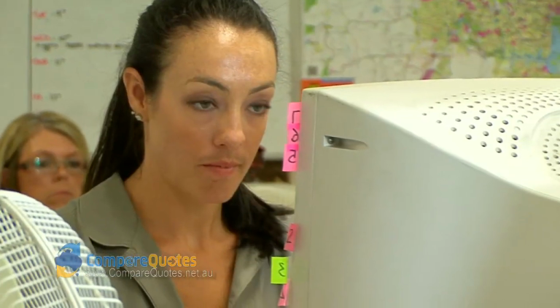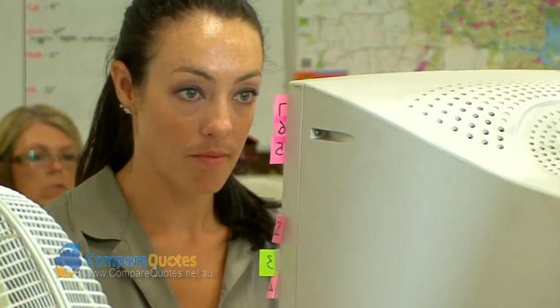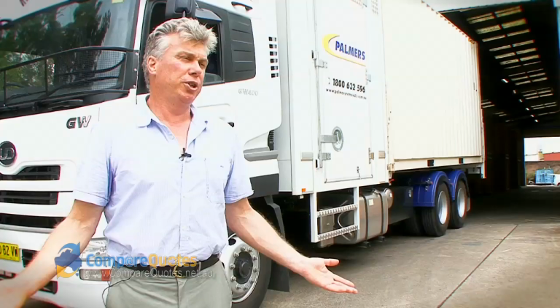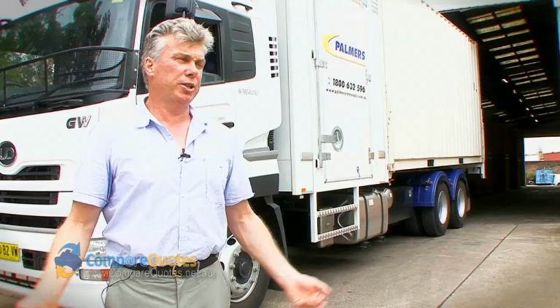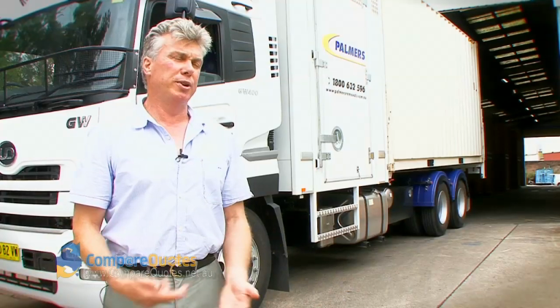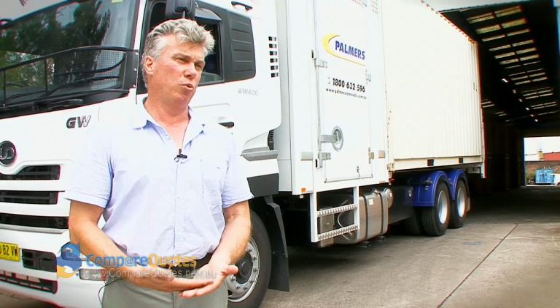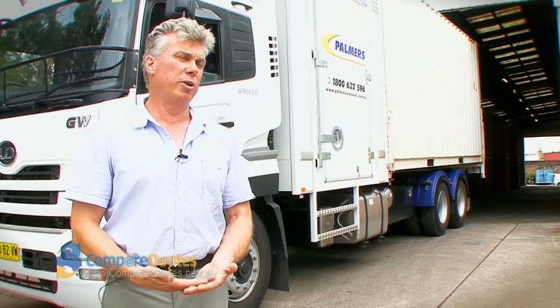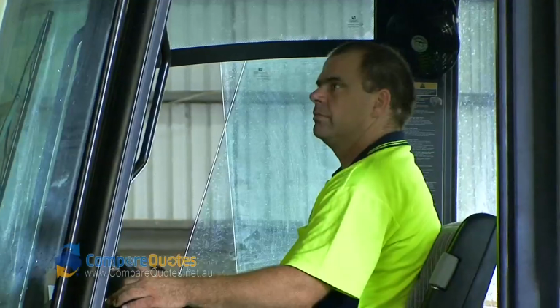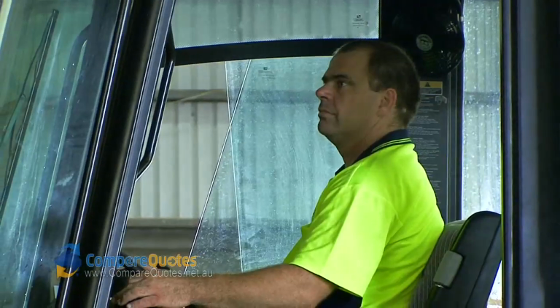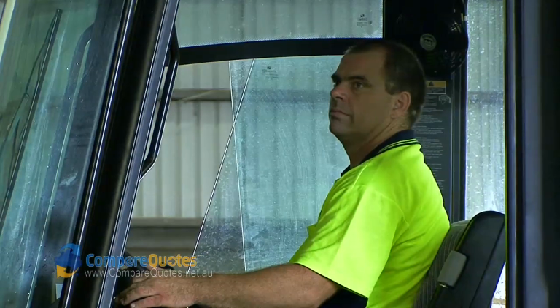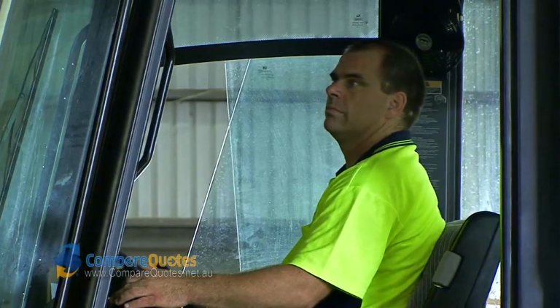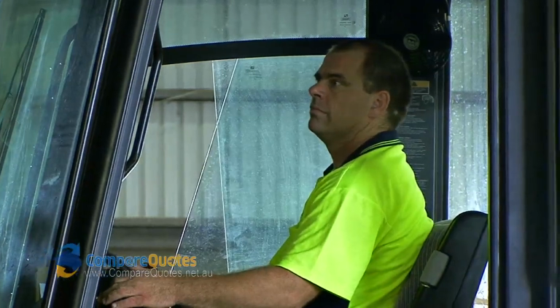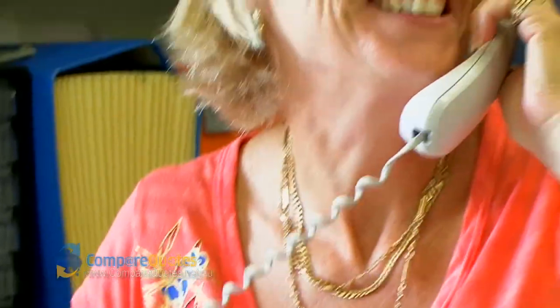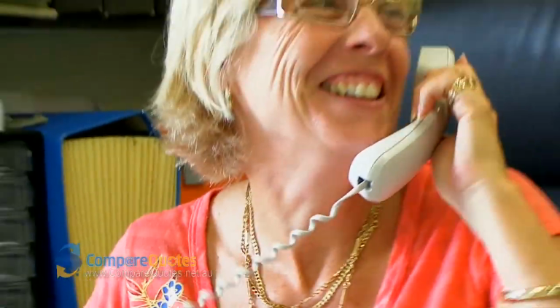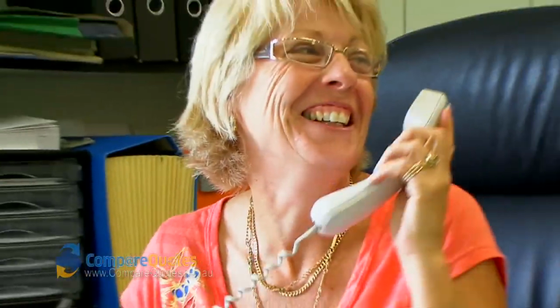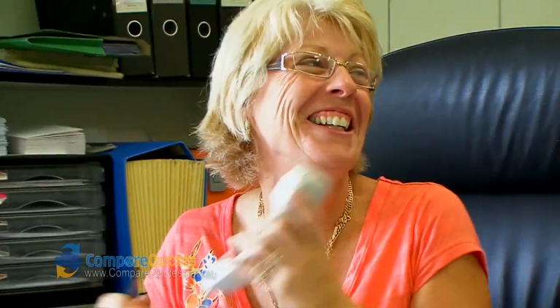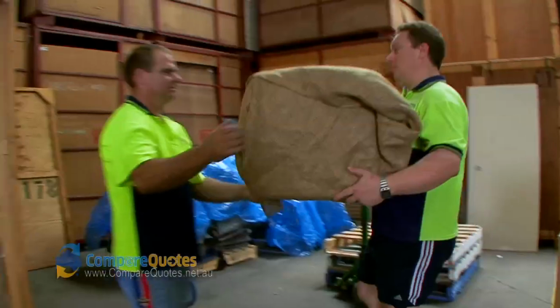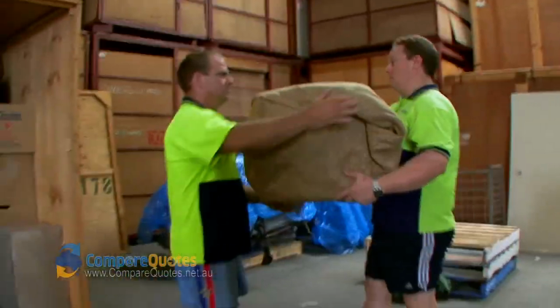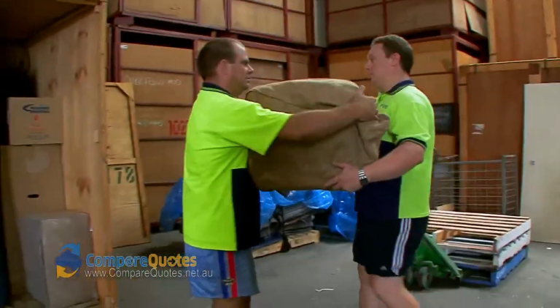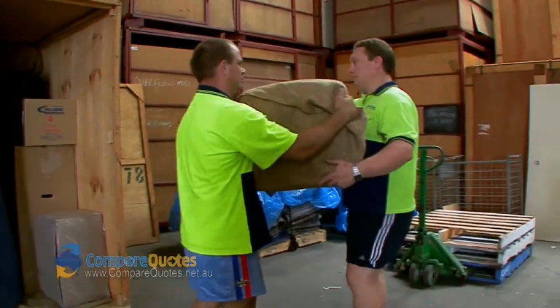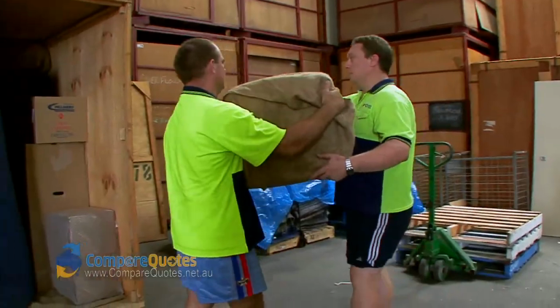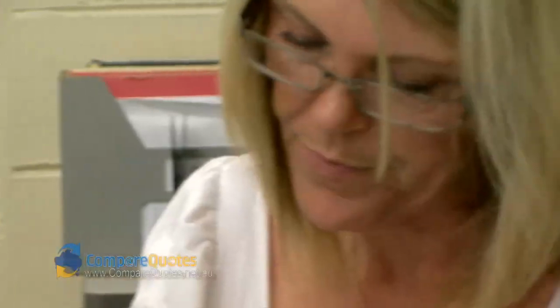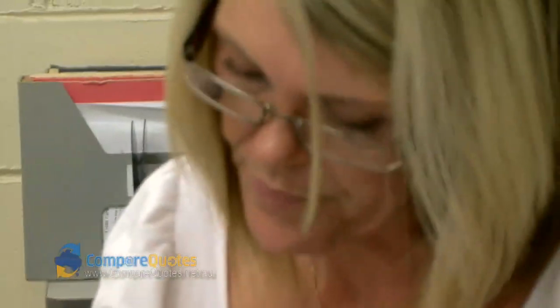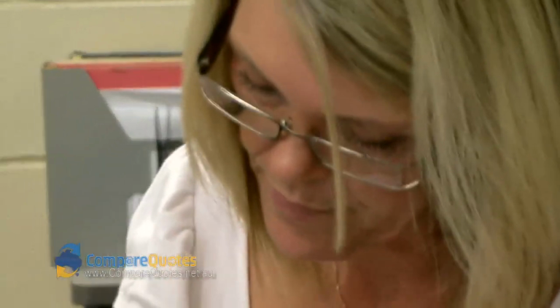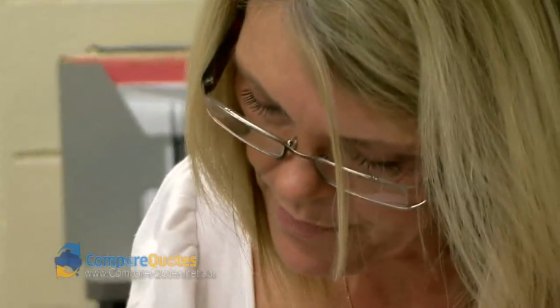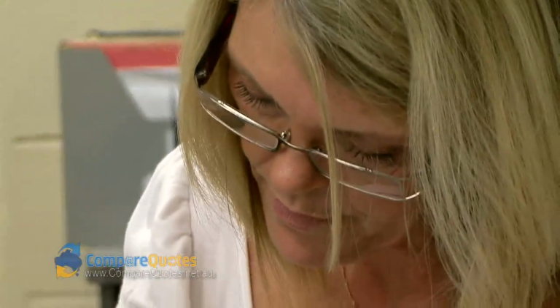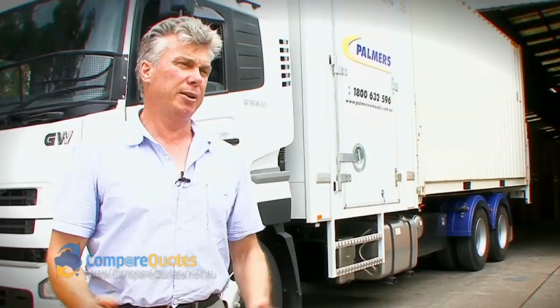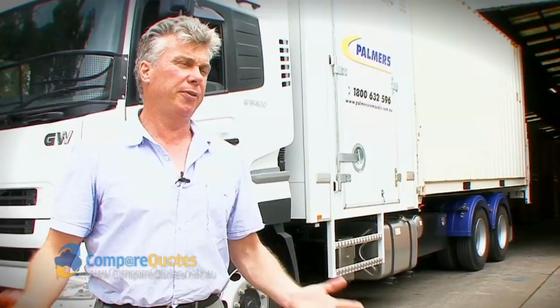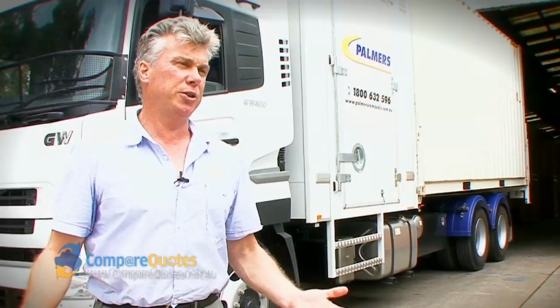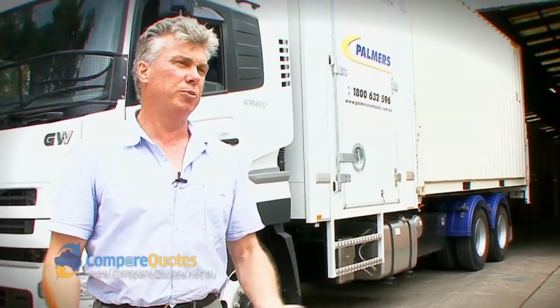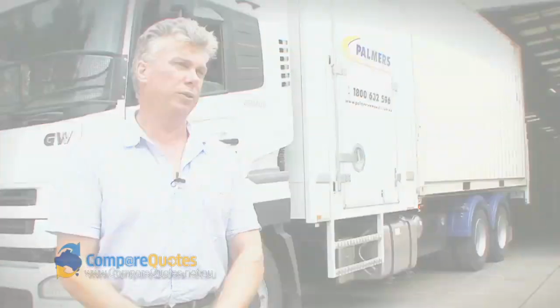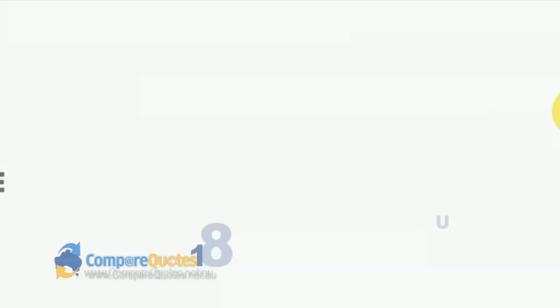People should use us — number one, we're a family business. If they want, they can speak to me directly. All the staff work for us, so you're getting a professional move.